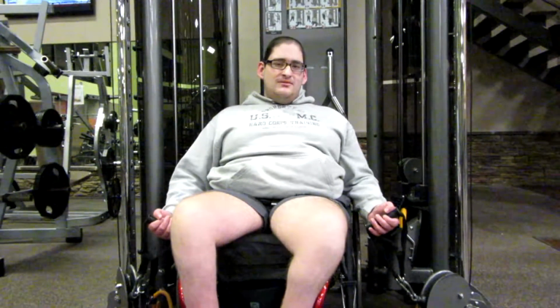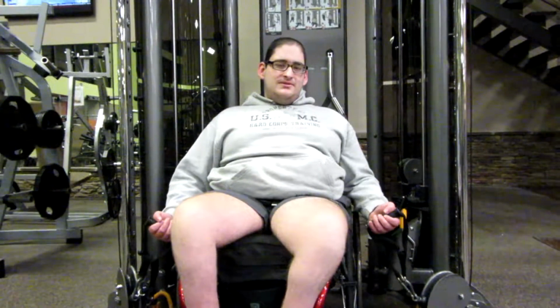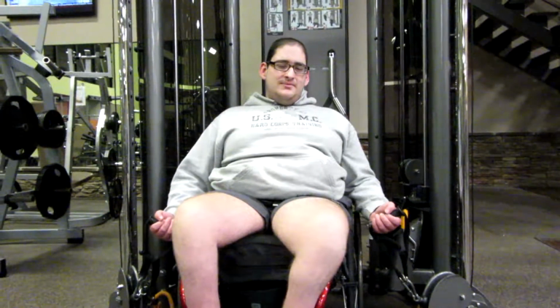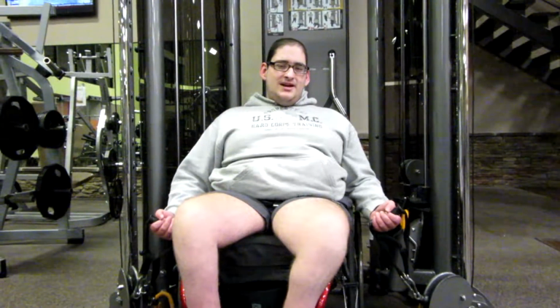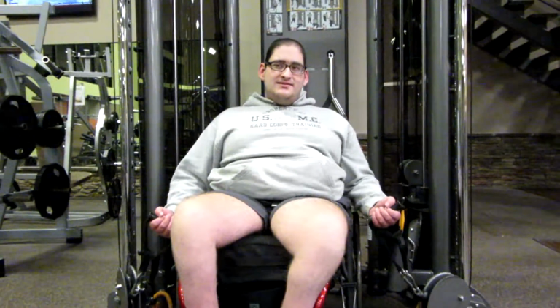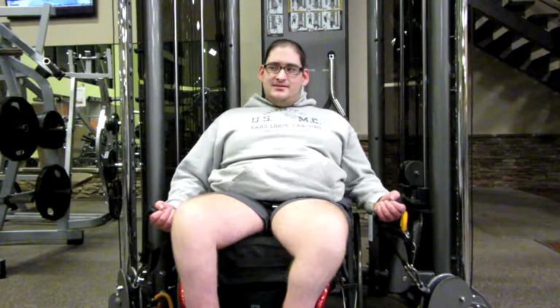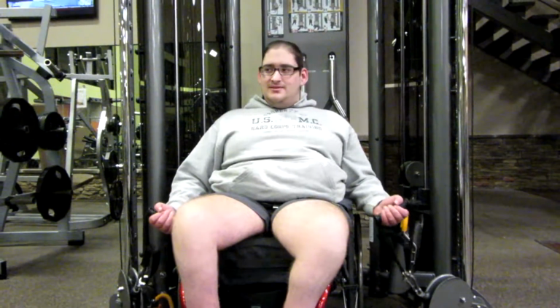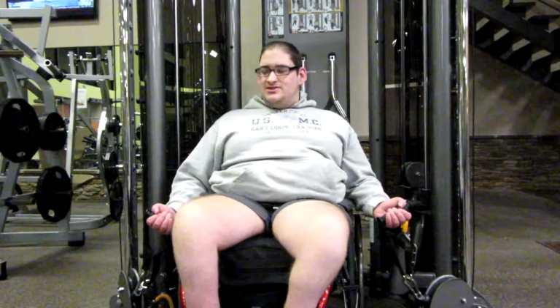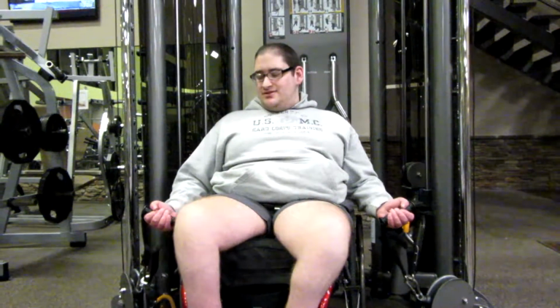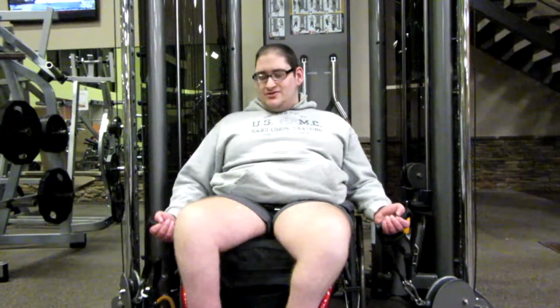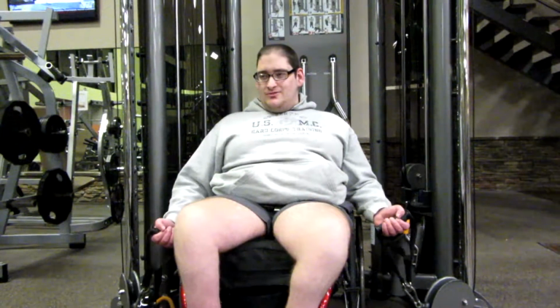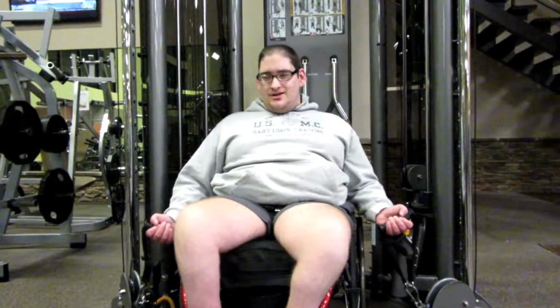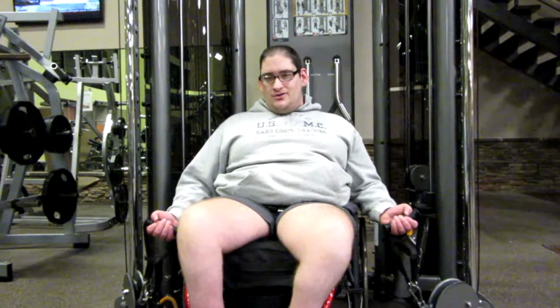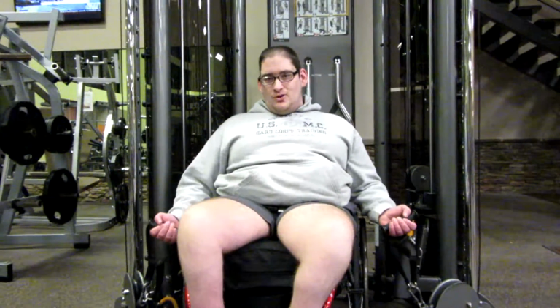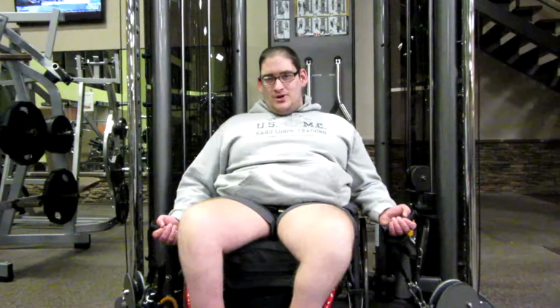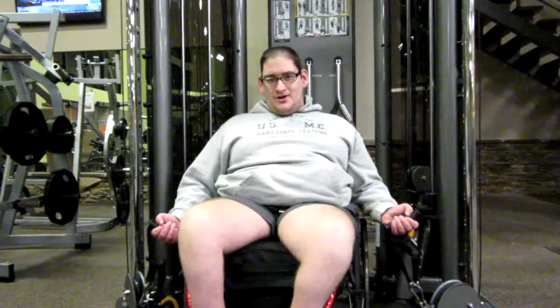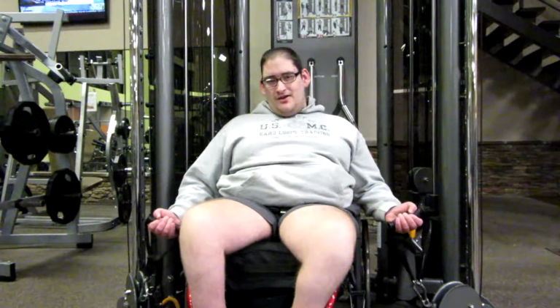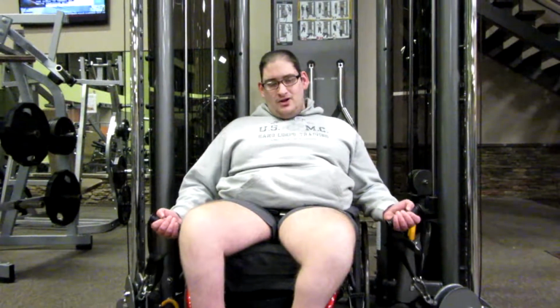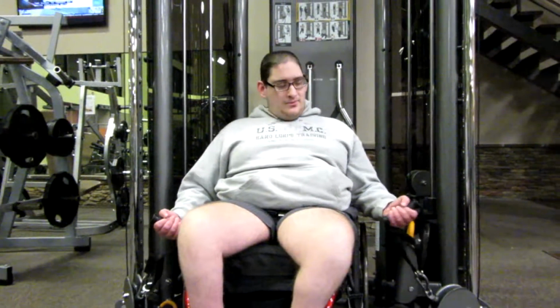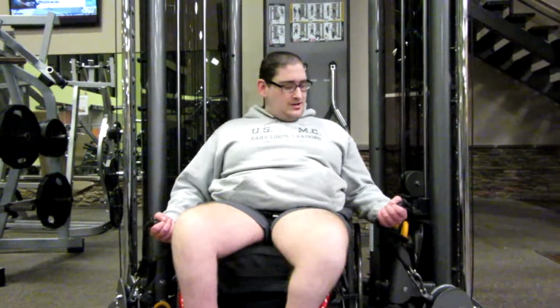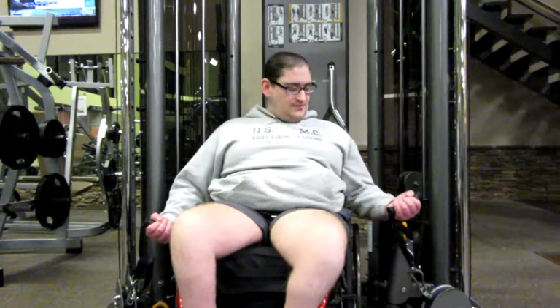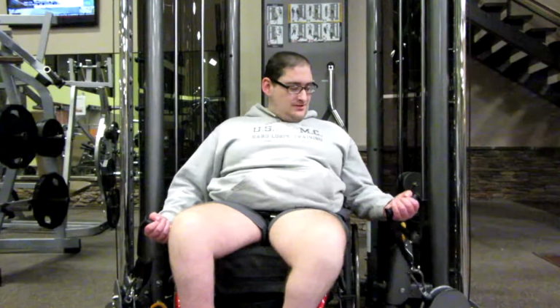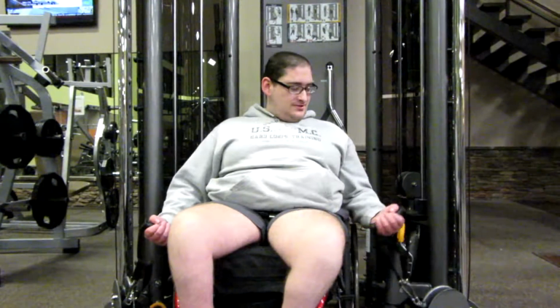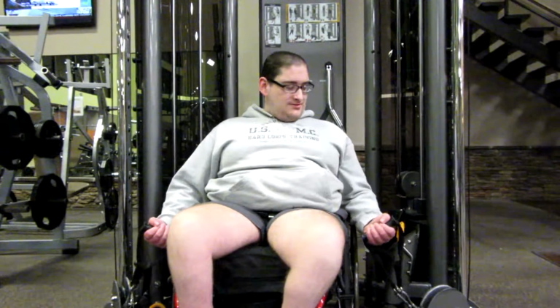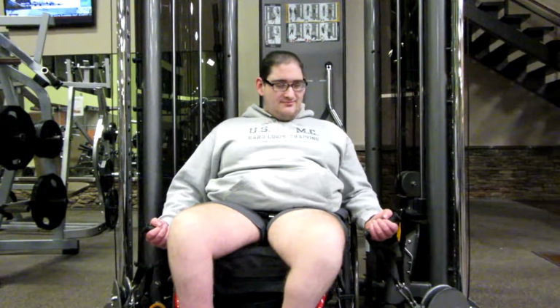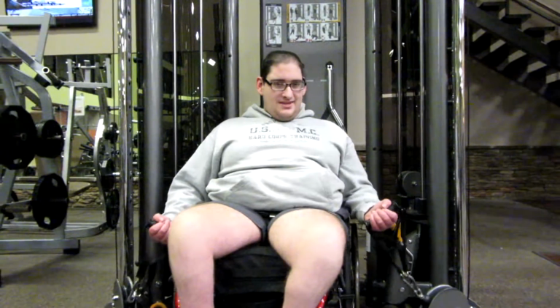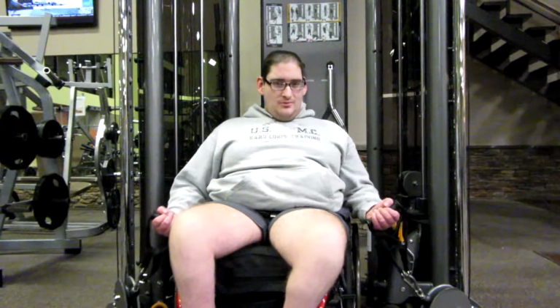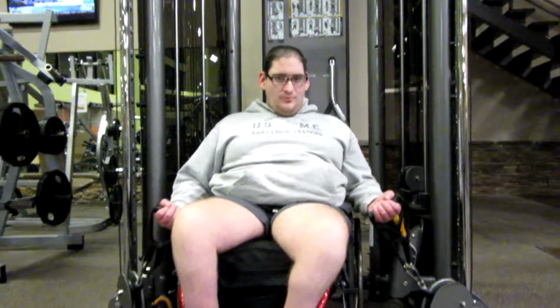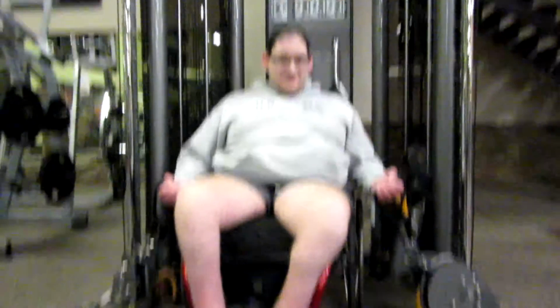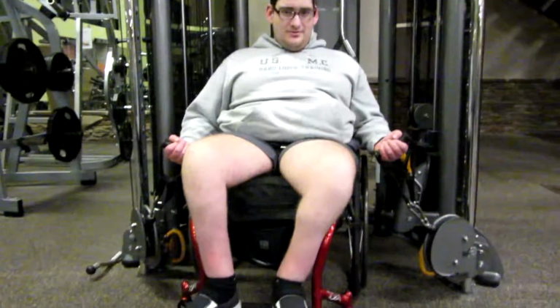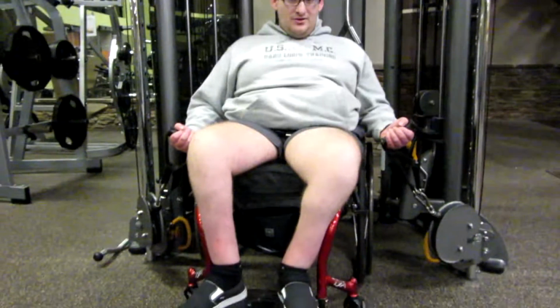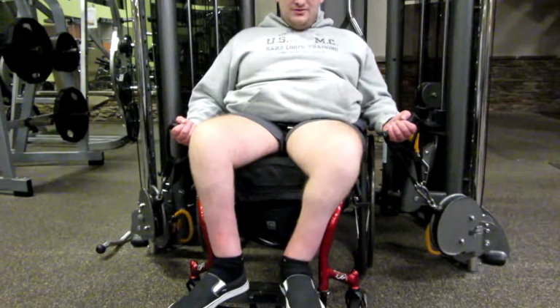What's up guys? Today I'm just going to show you what I do to warm up on a heavy arm day. Cable bicep curls.